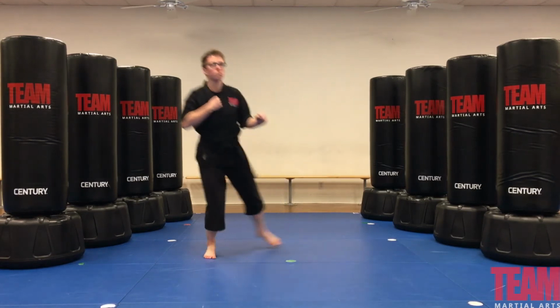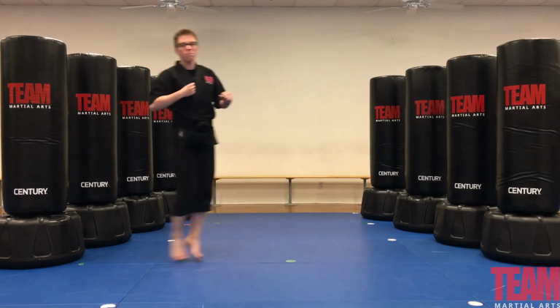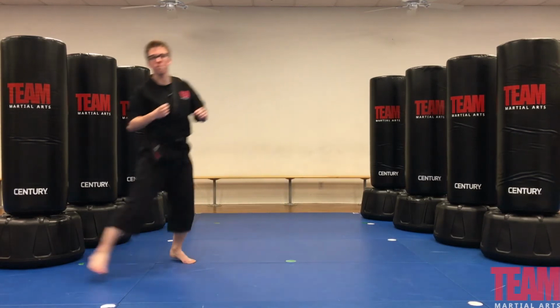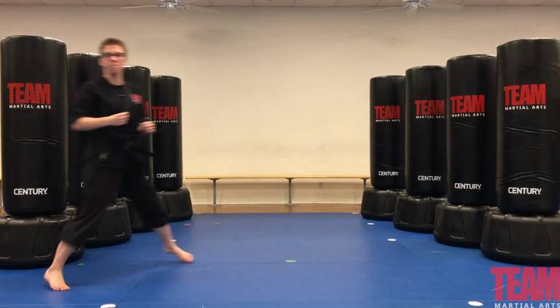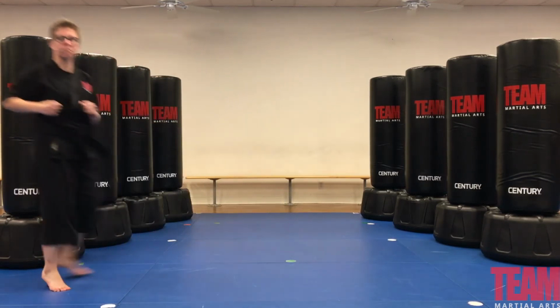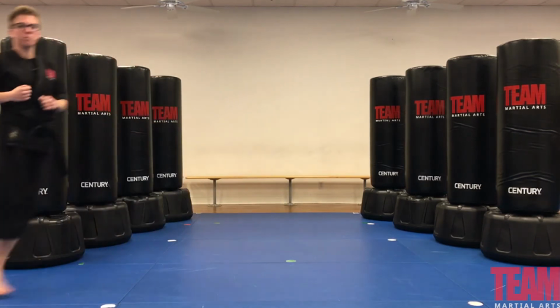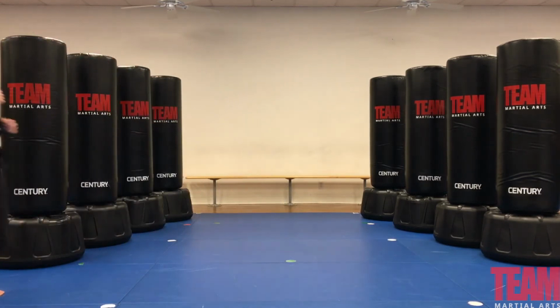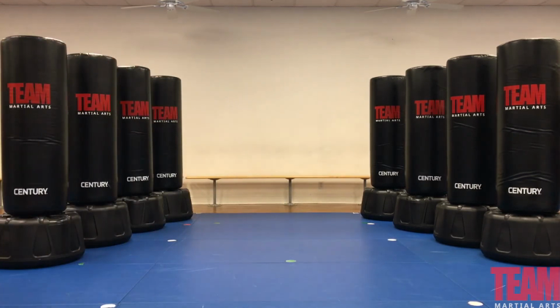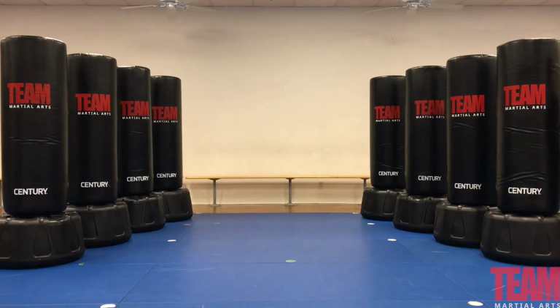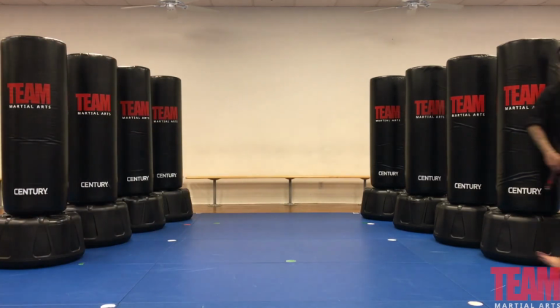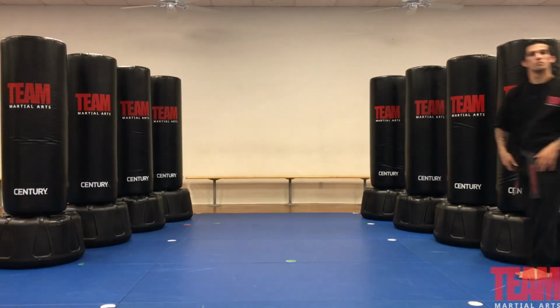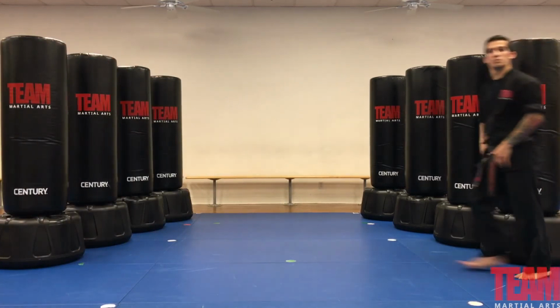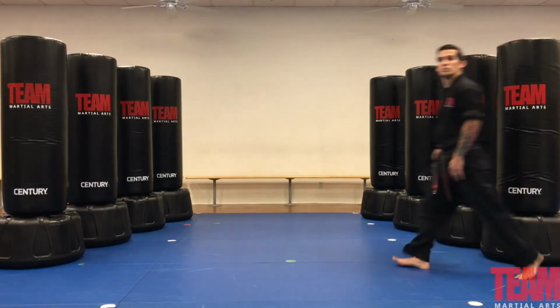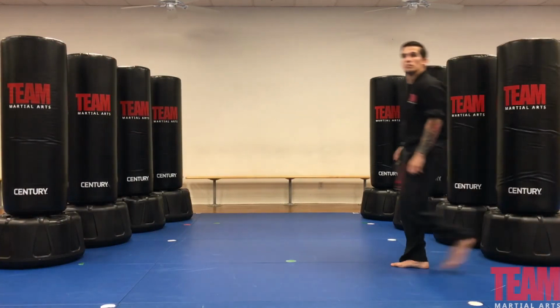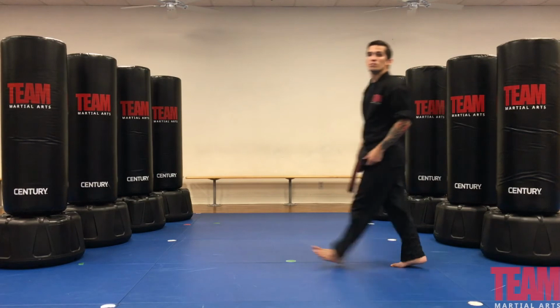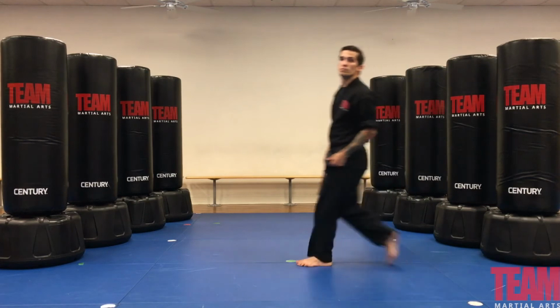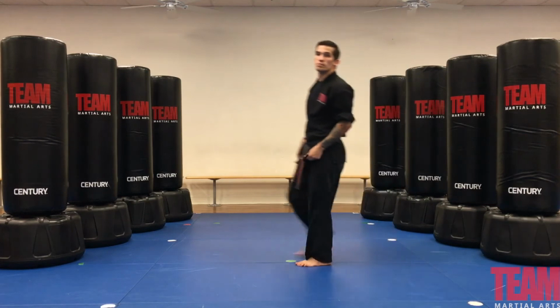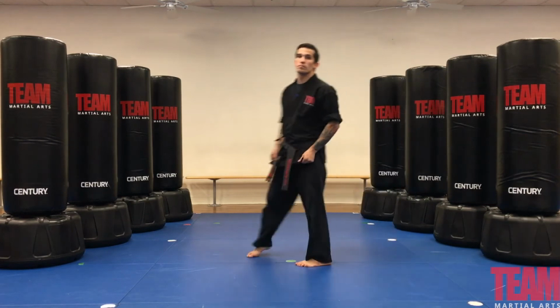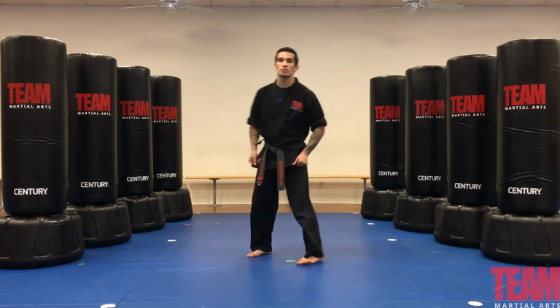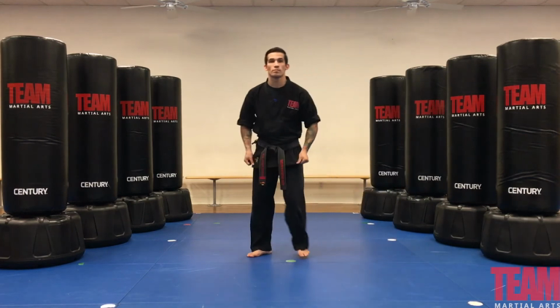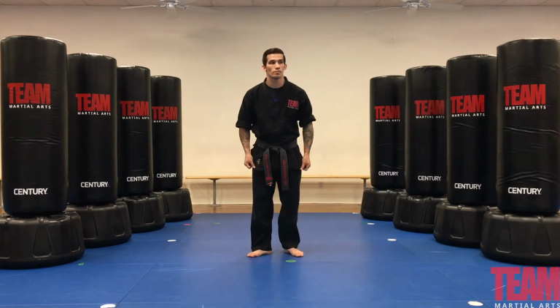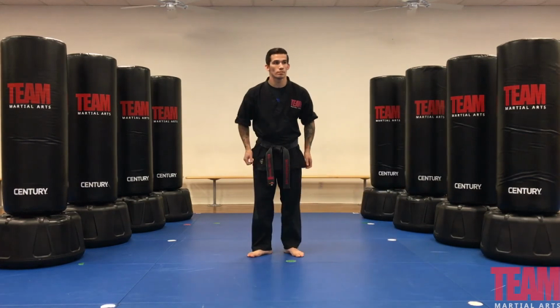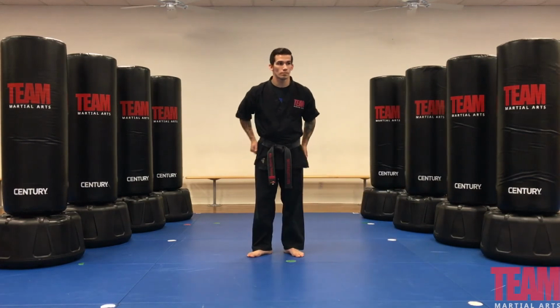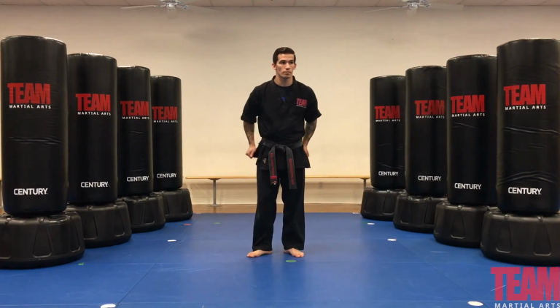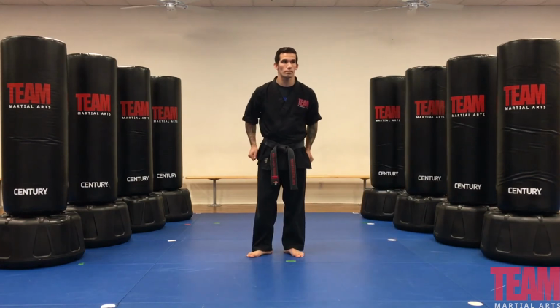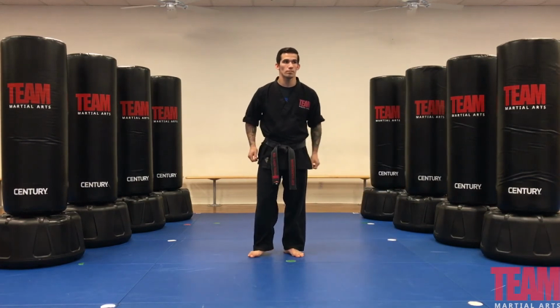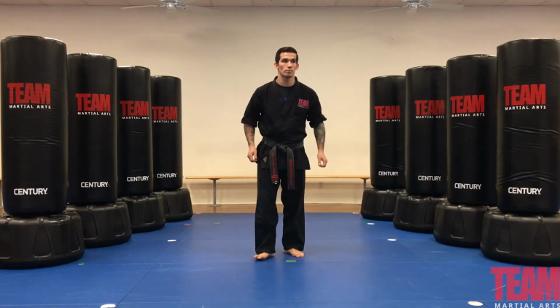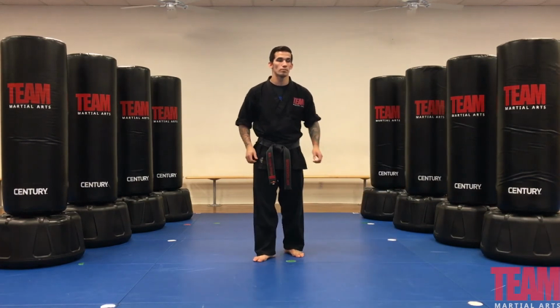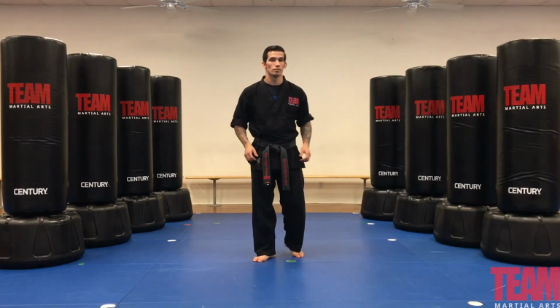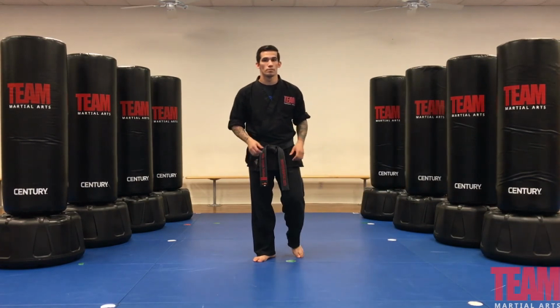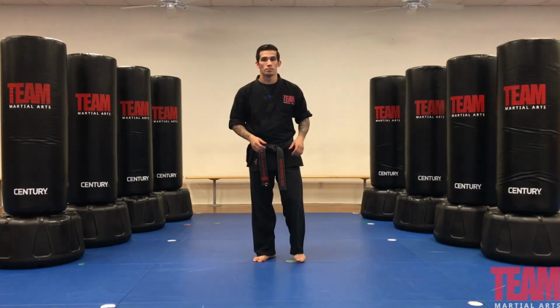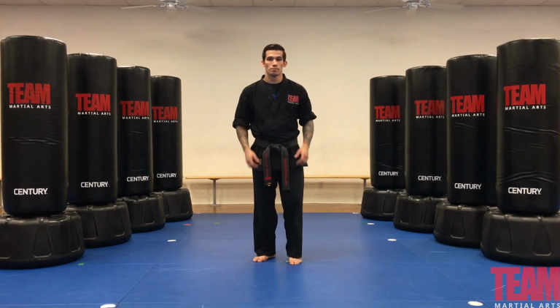Steve Joseph is now going to demonstrate our purple stripe, self-defense Haymaker A.